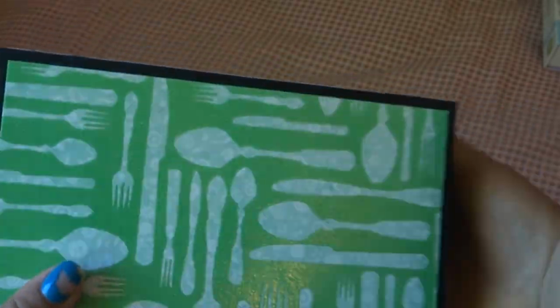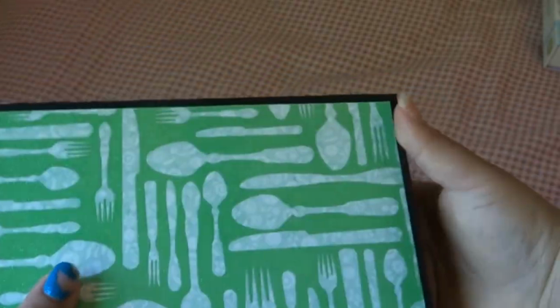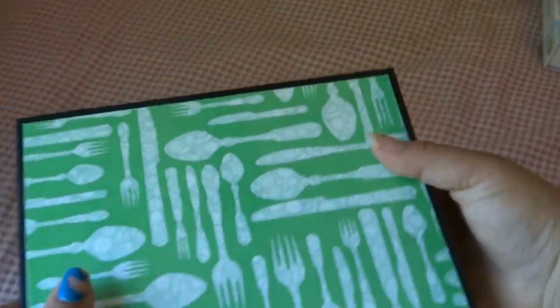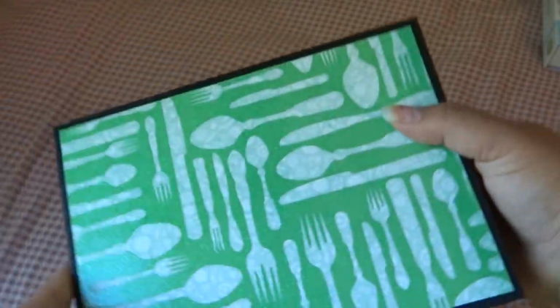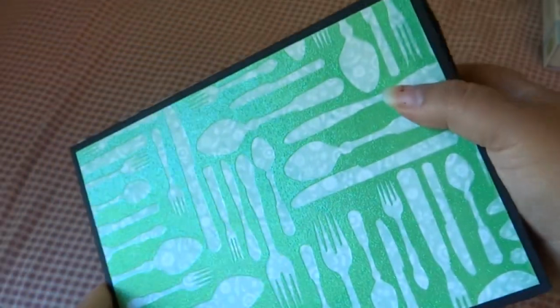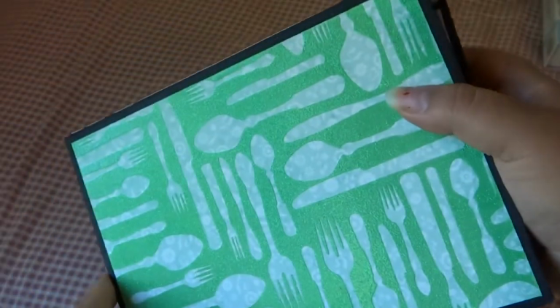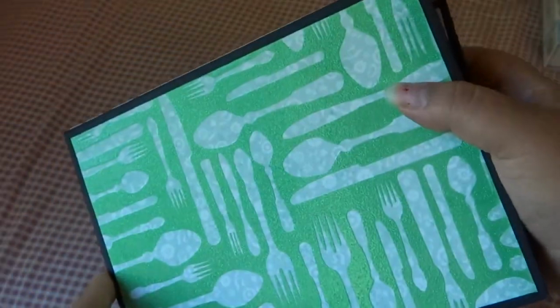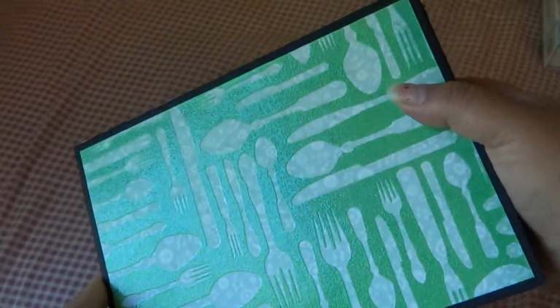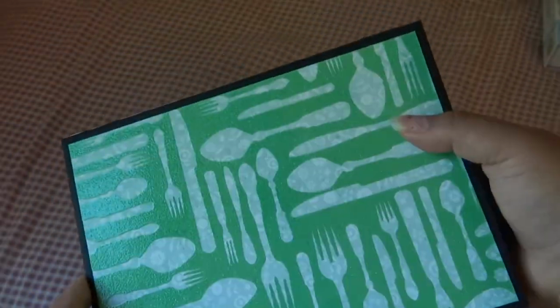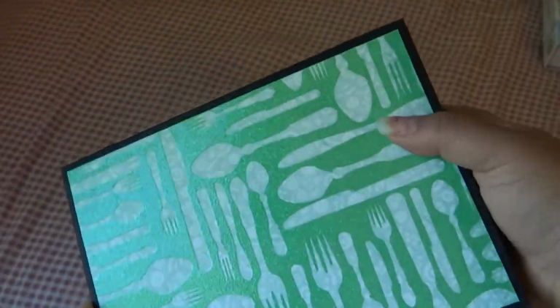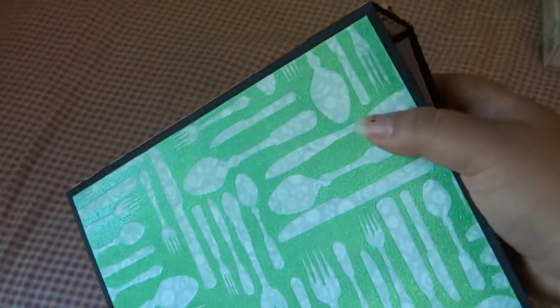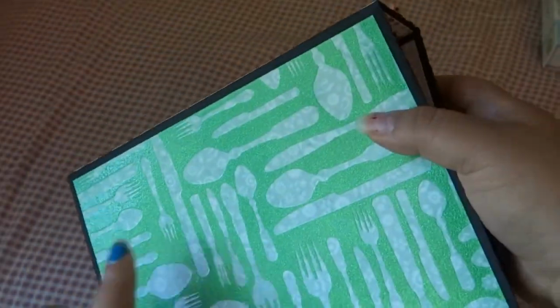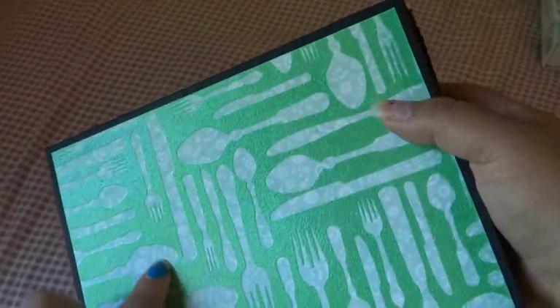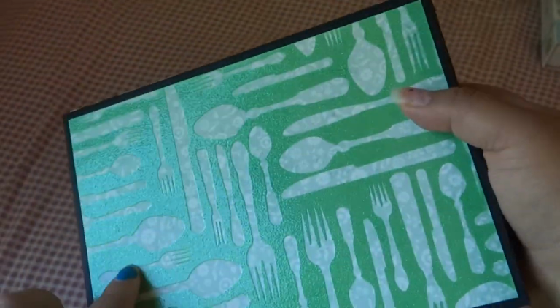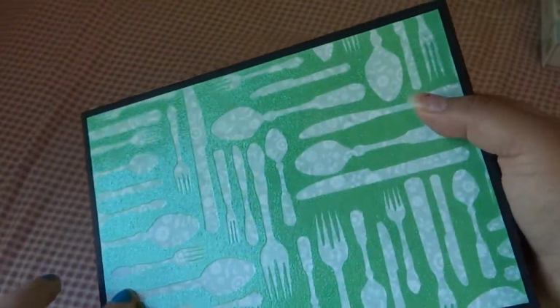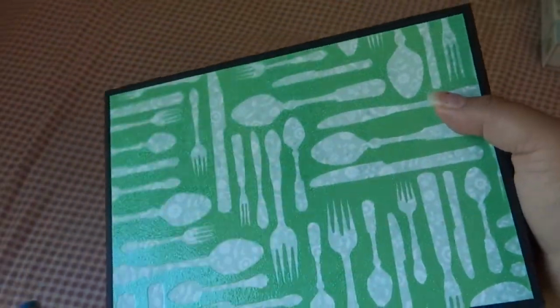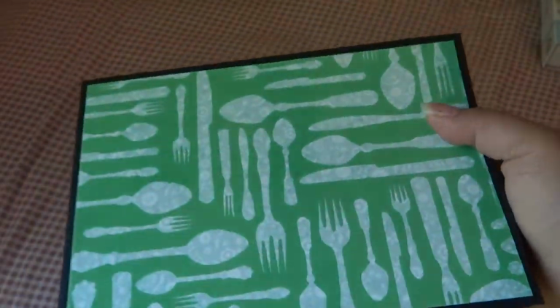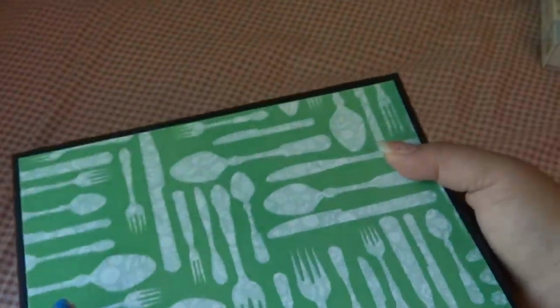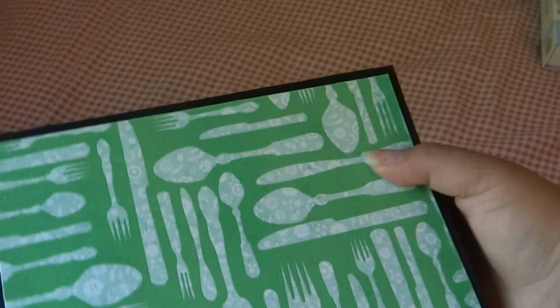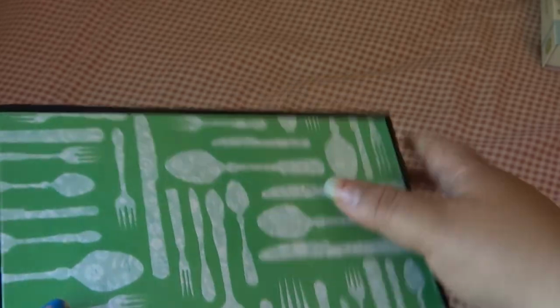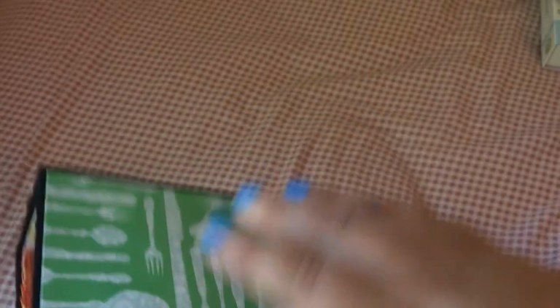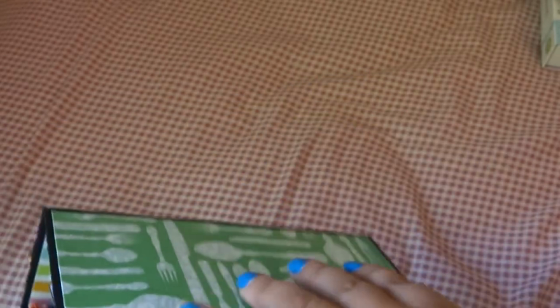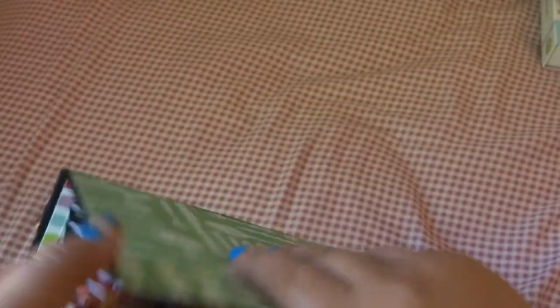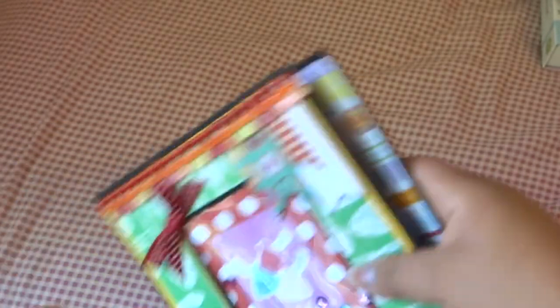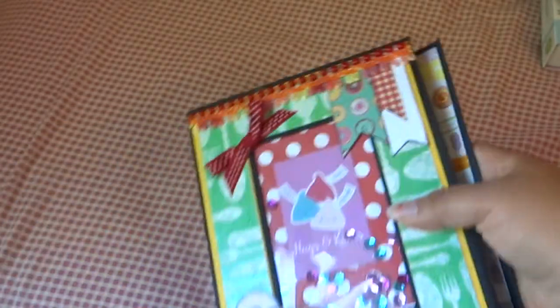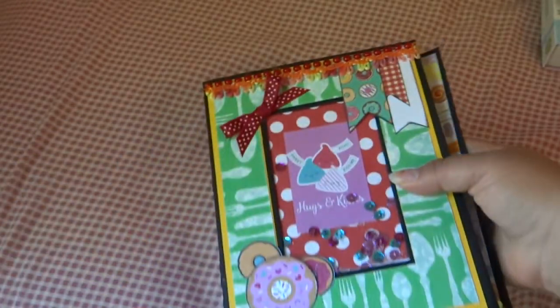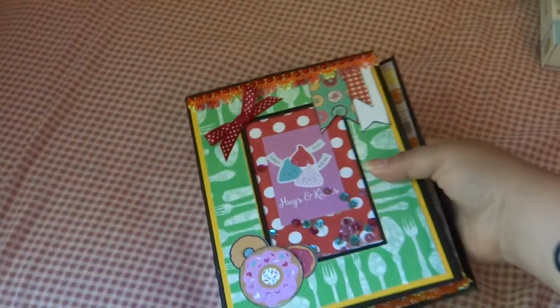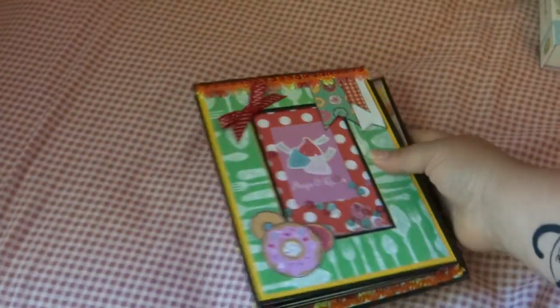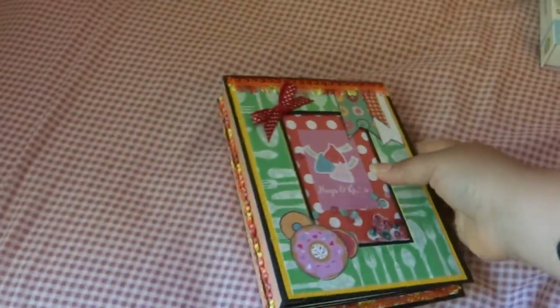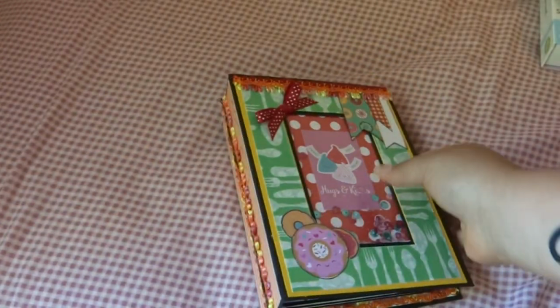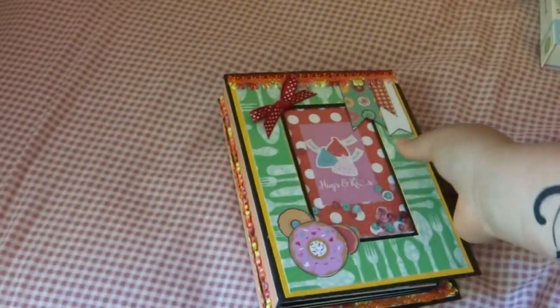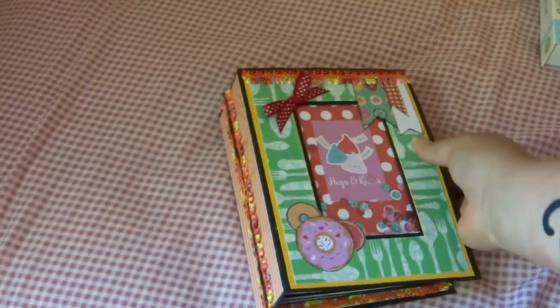And then here's the back. It's that really shiny, glittery paper from Nana's paper stack, or Nana's kitchen.